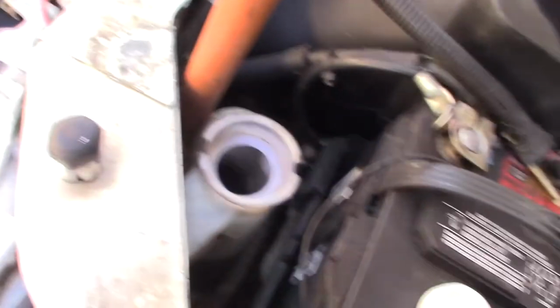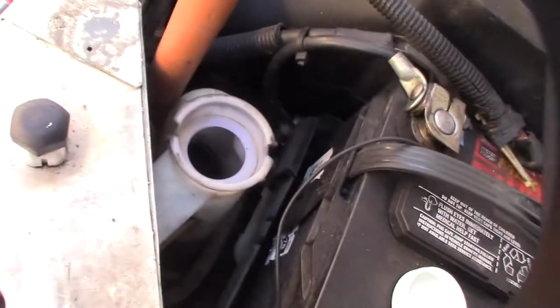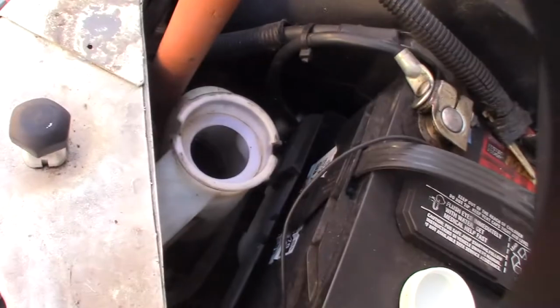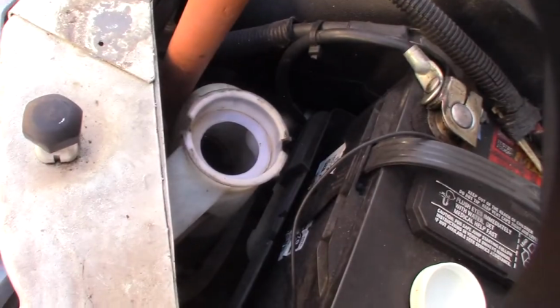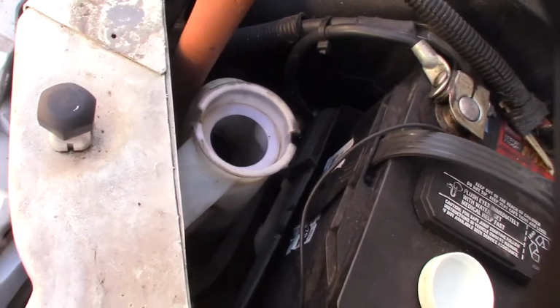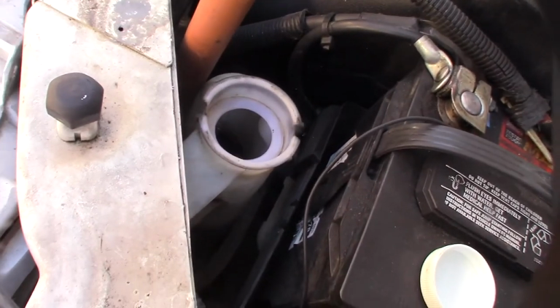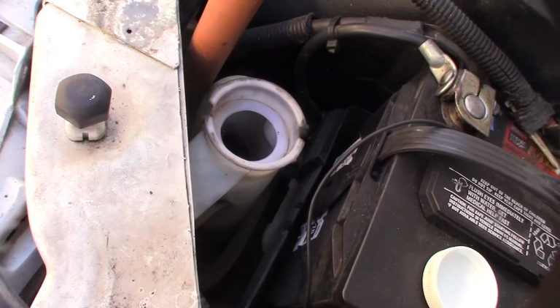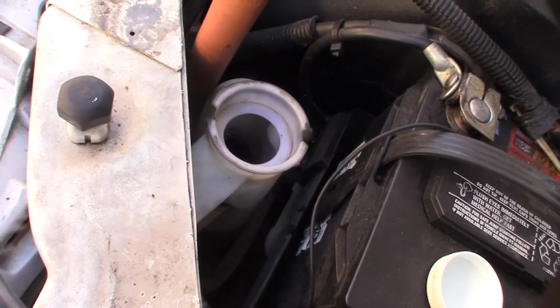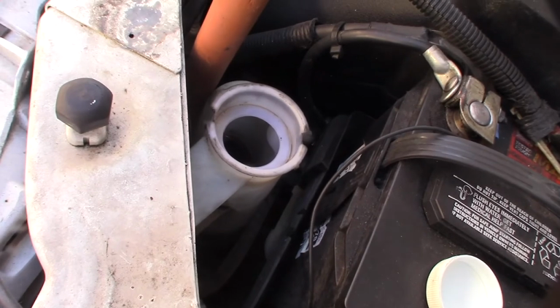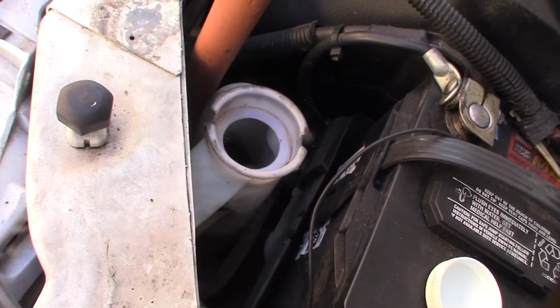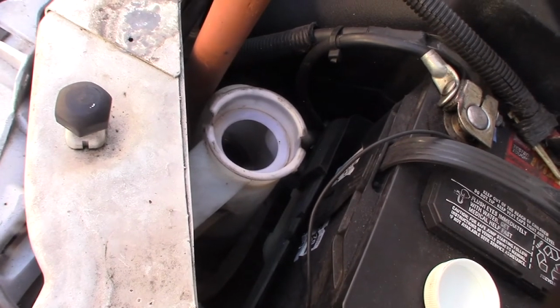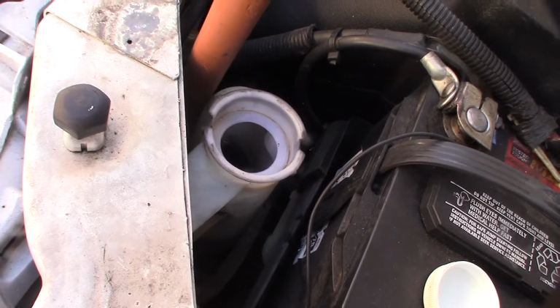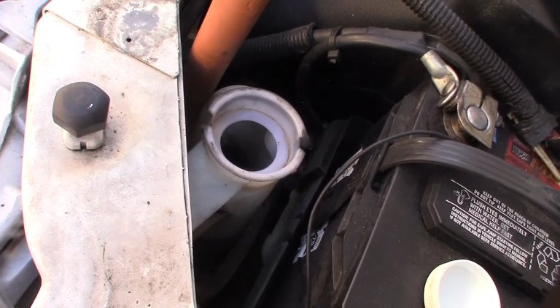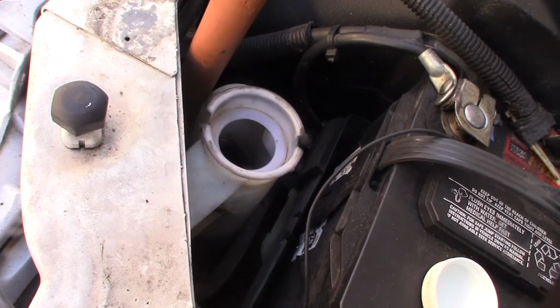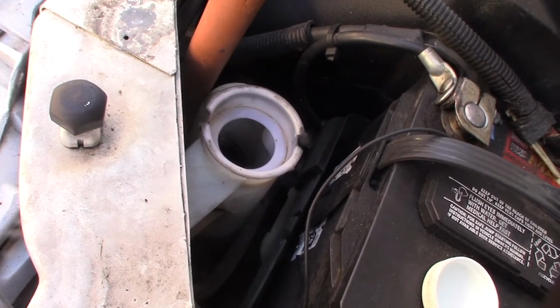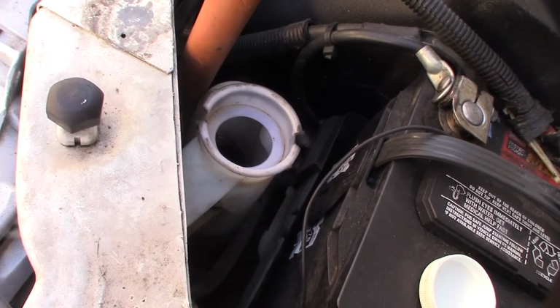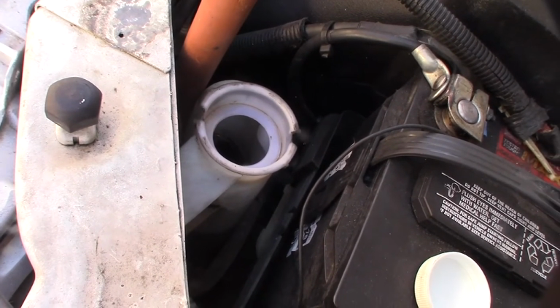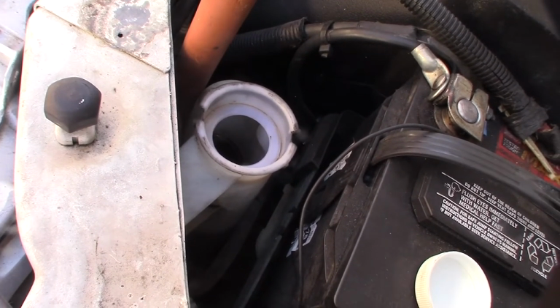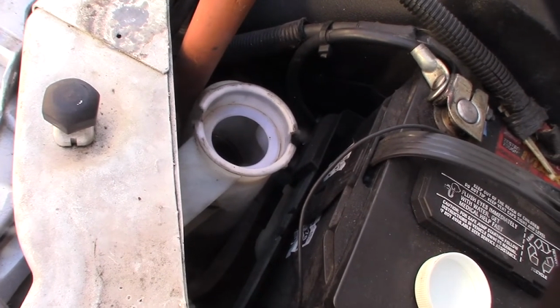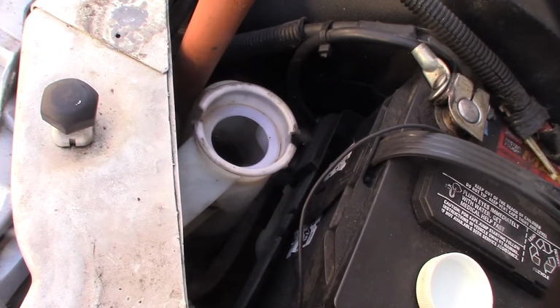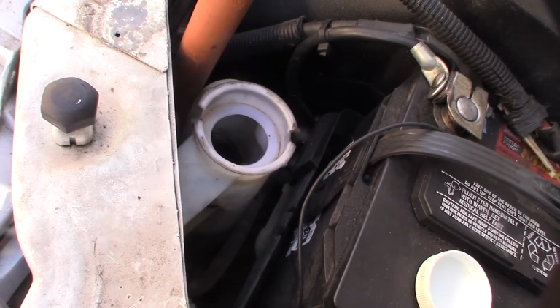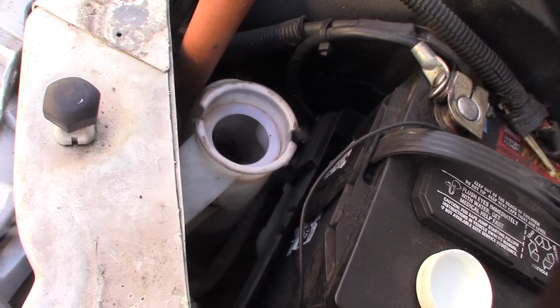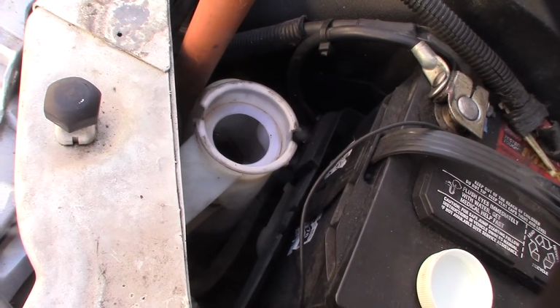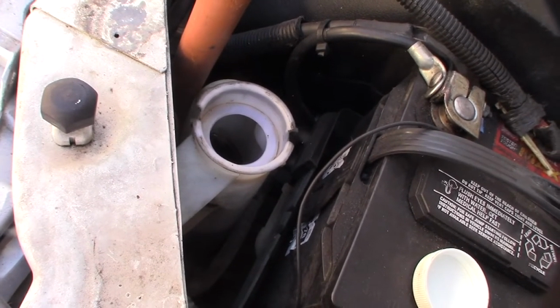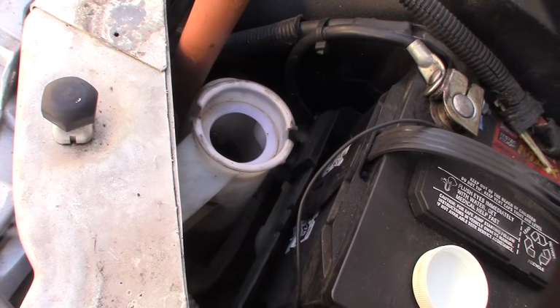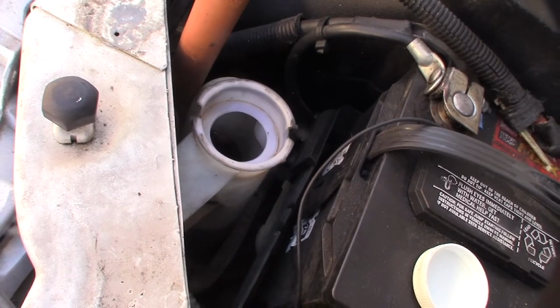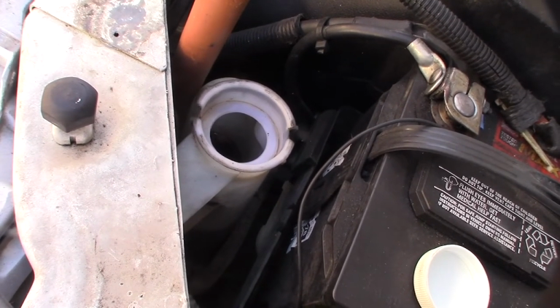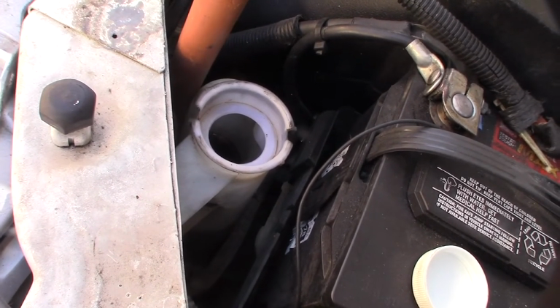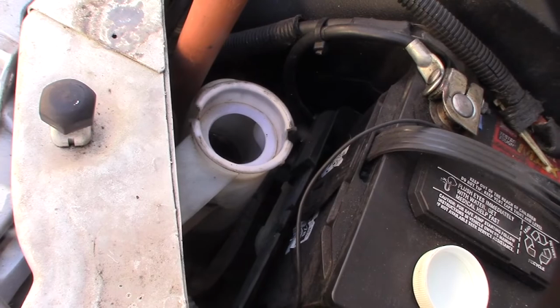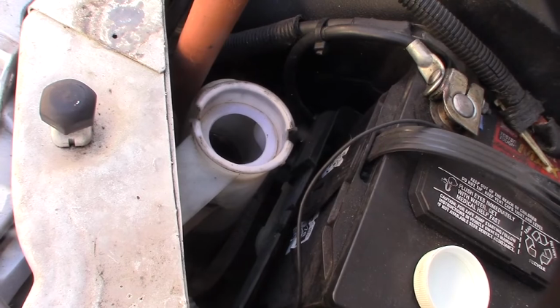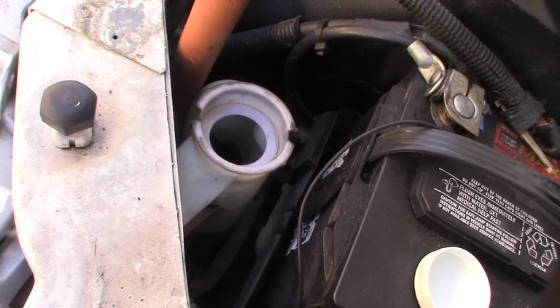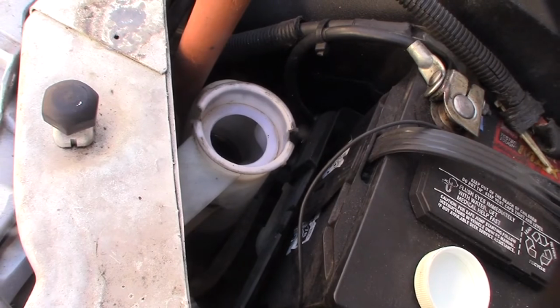The first thing you want to do is drain that tank as much as you can, run it through, and then add new fluid to it — because you don't want to mix the new stuff with the old stuff.